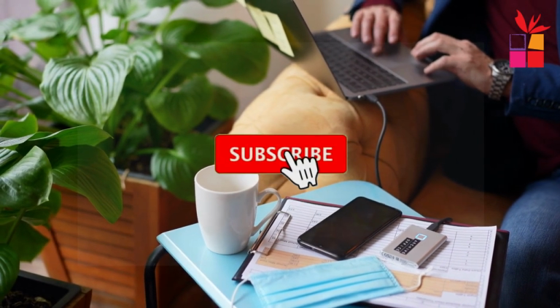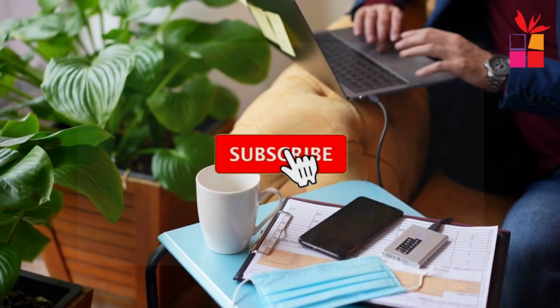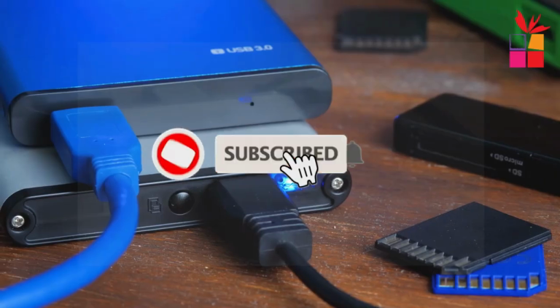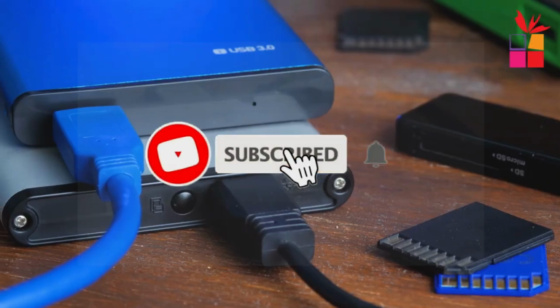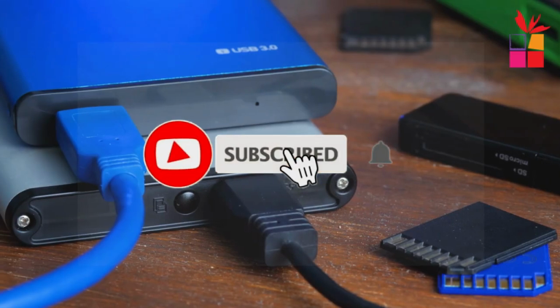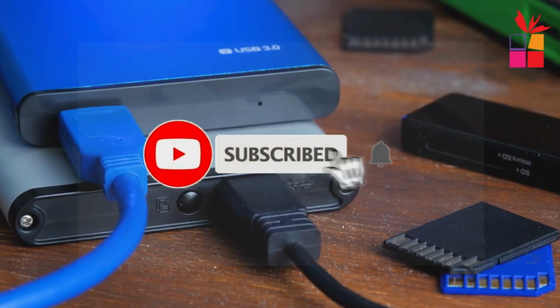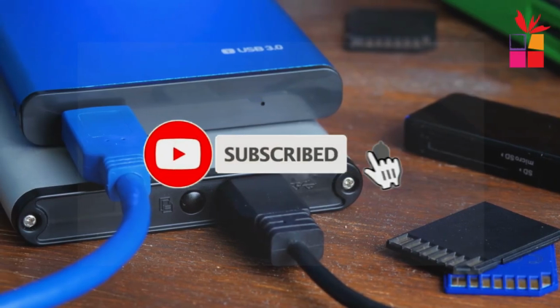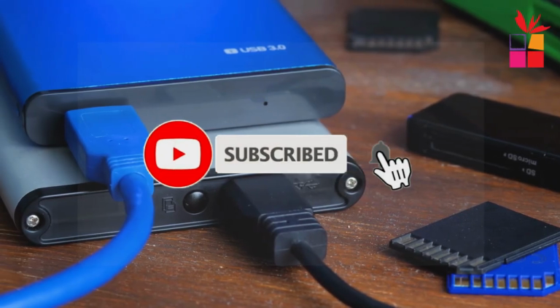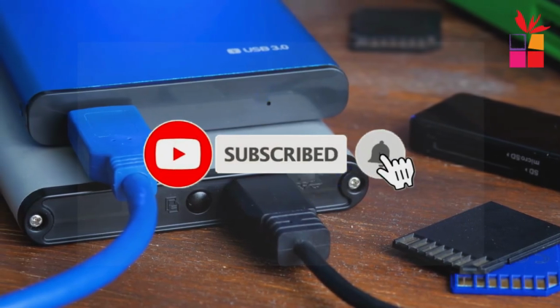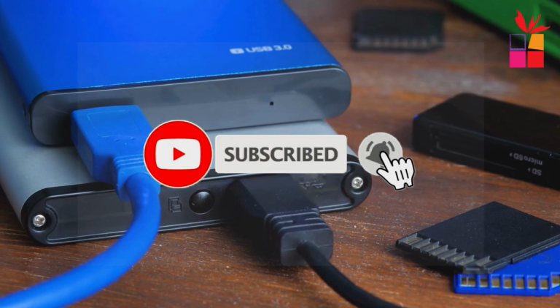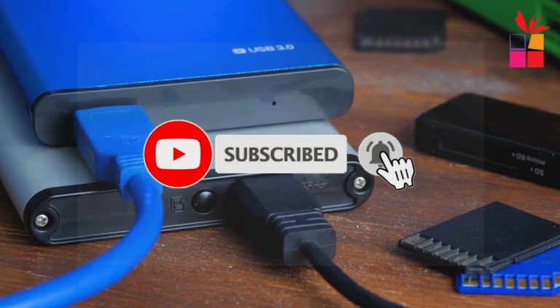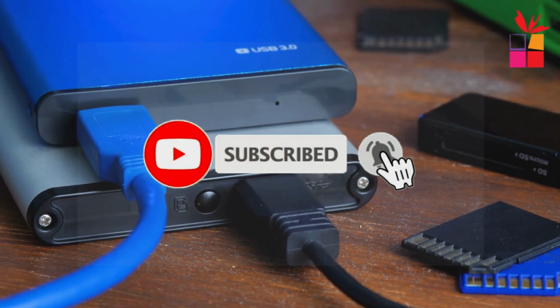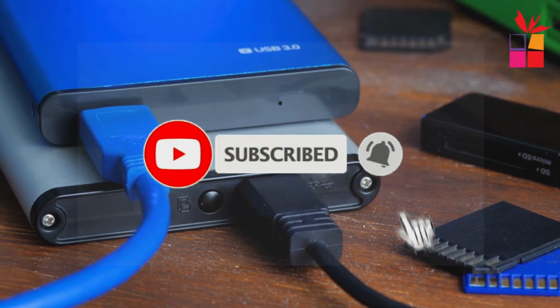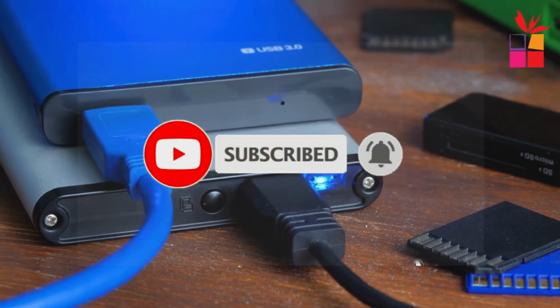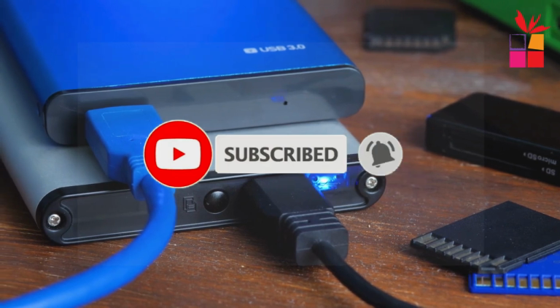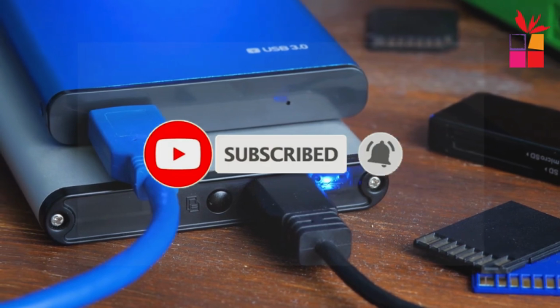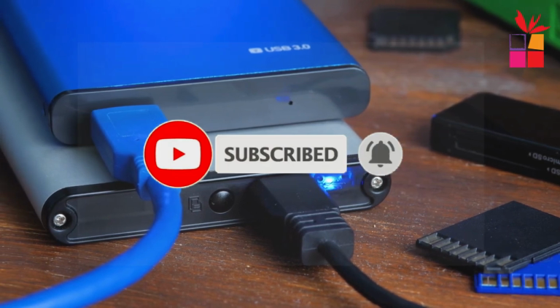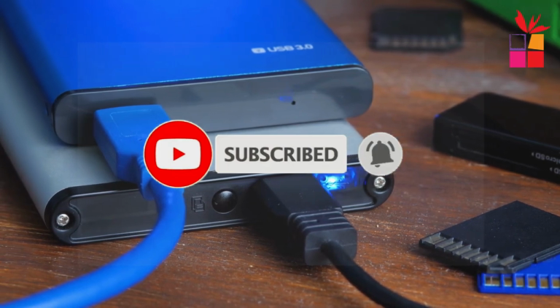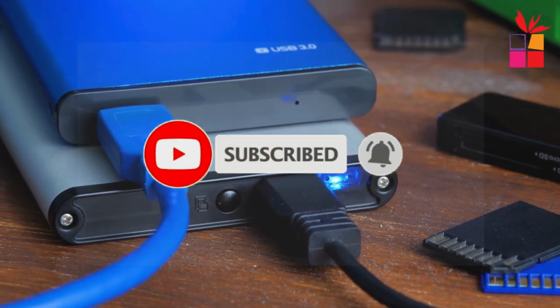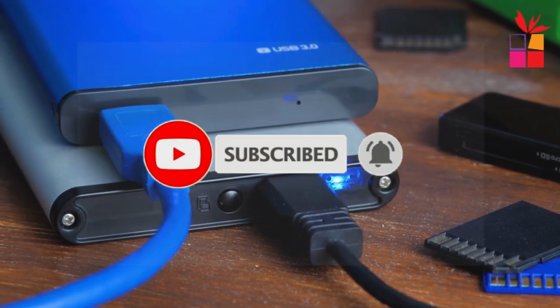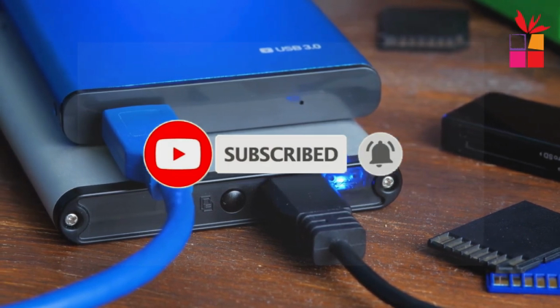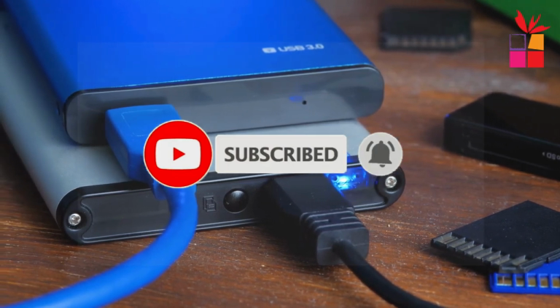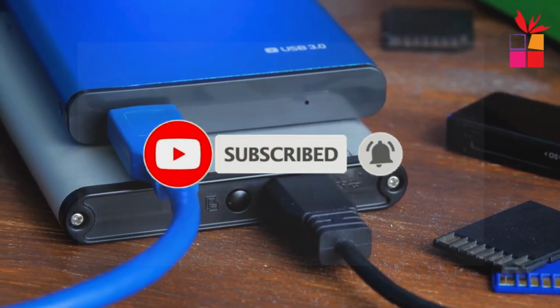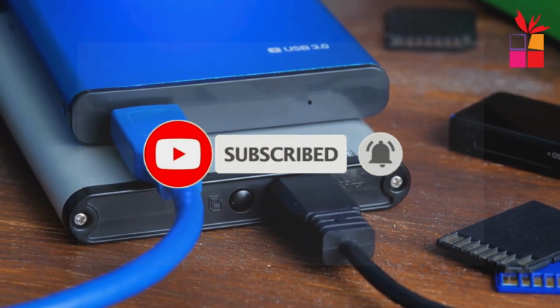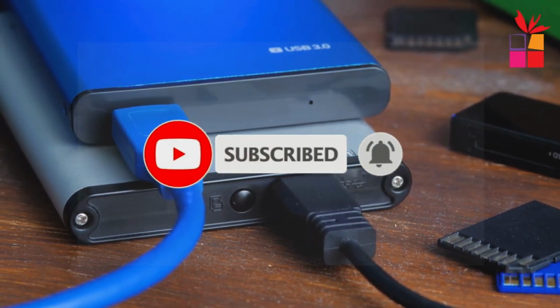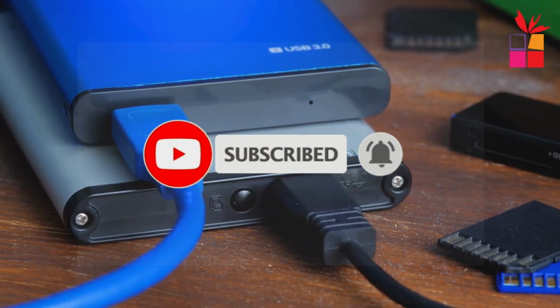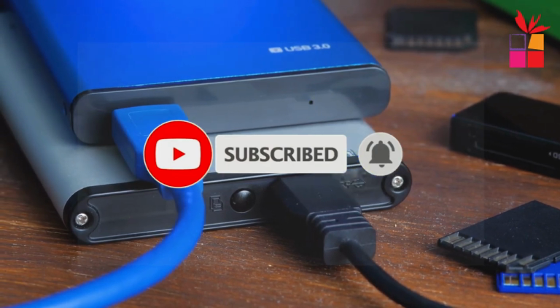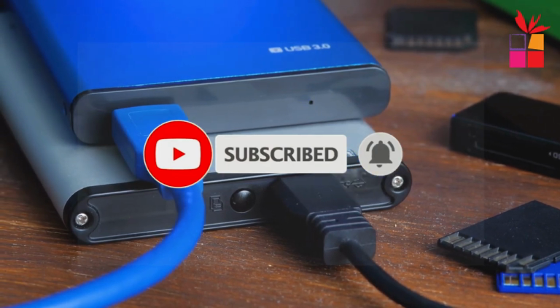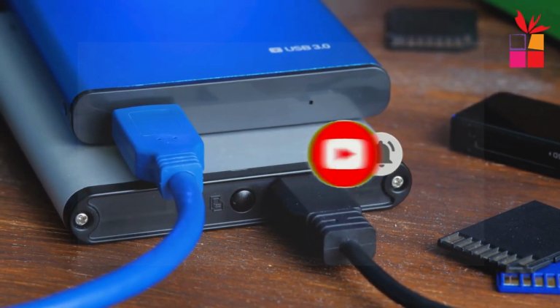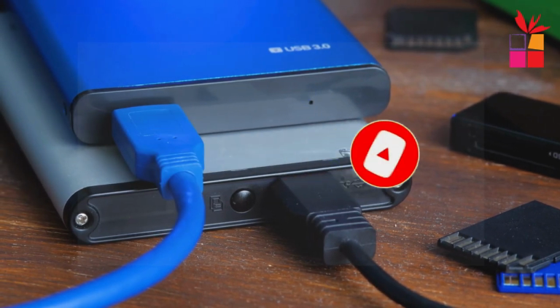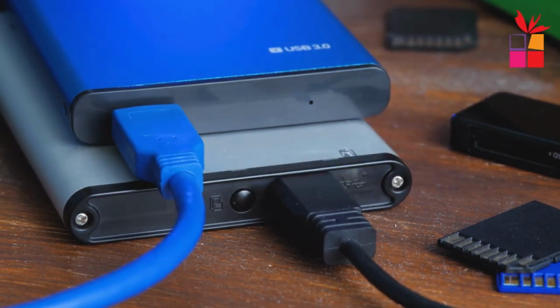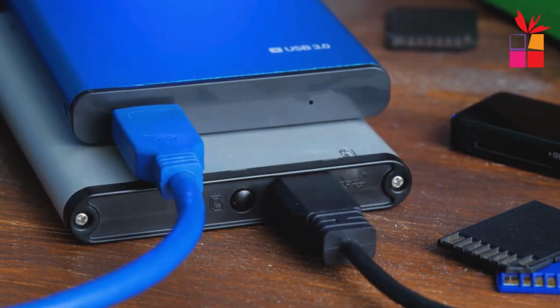Also, make sure you subscribe to stay up to date with the latest videos. Okay, so let's get started.